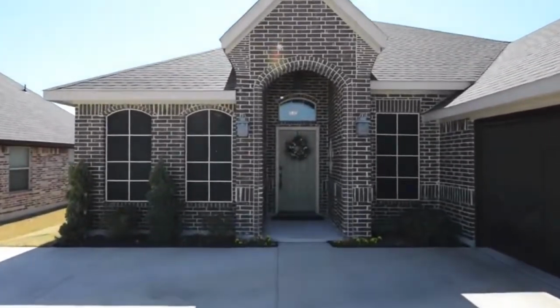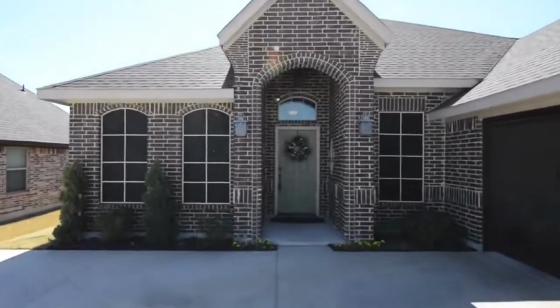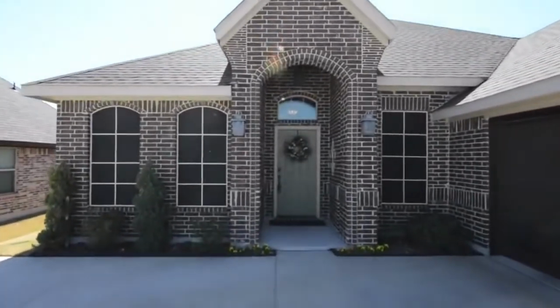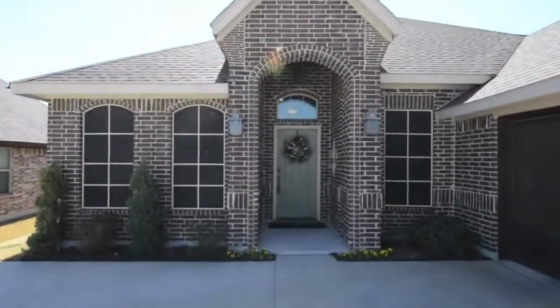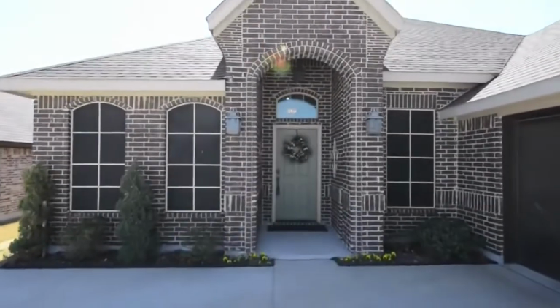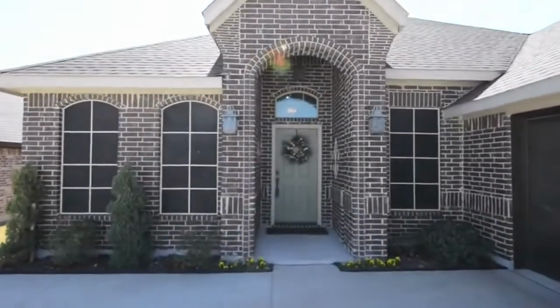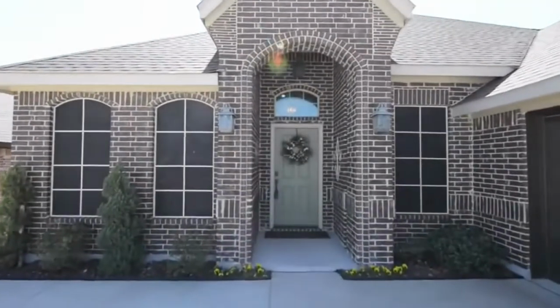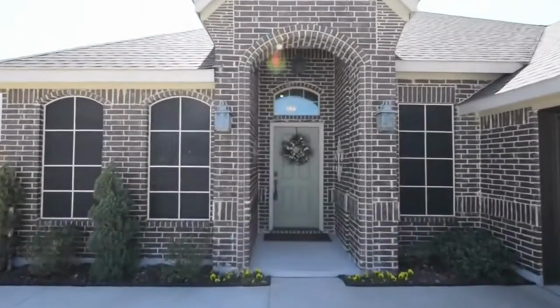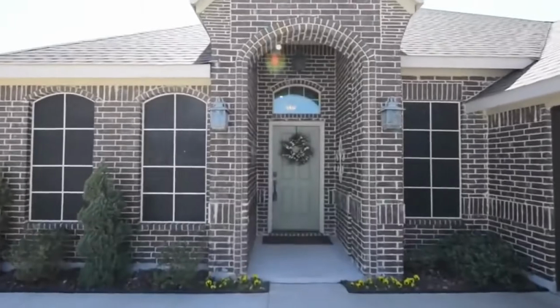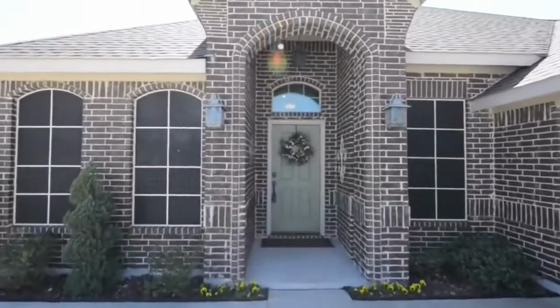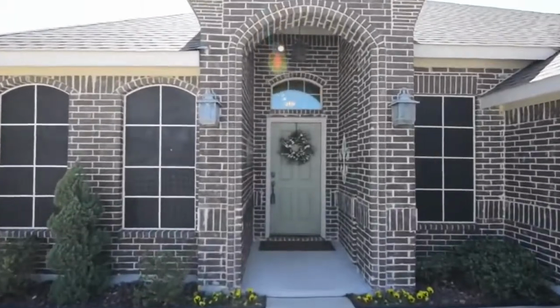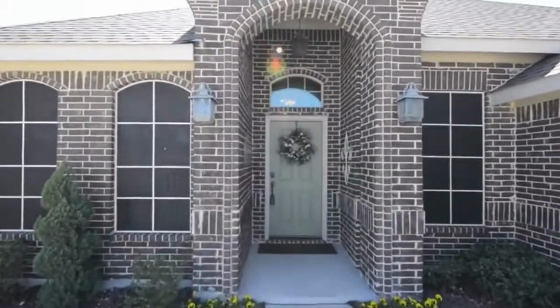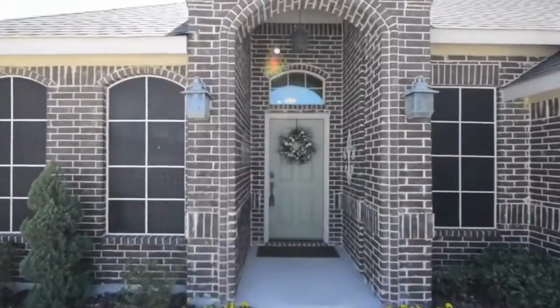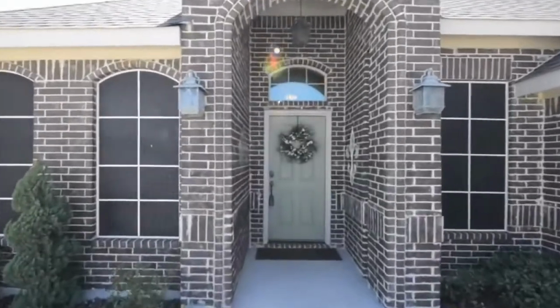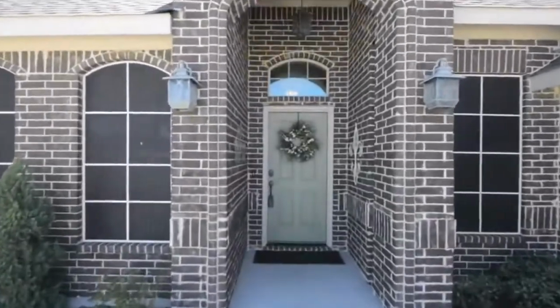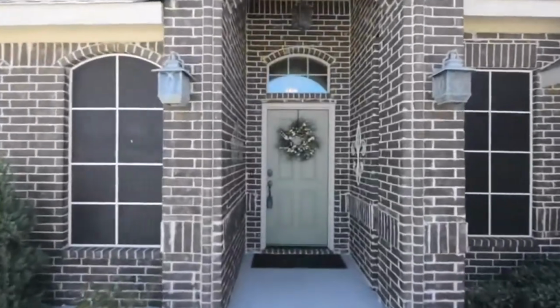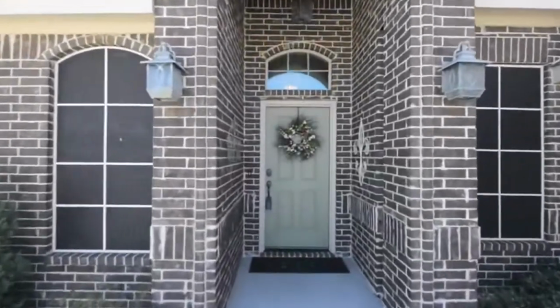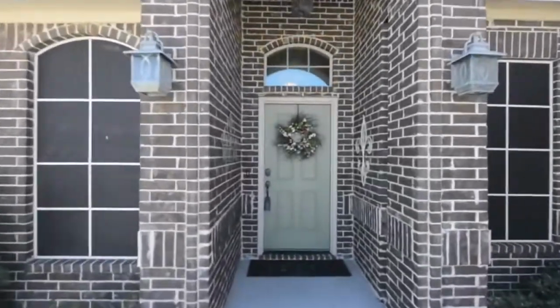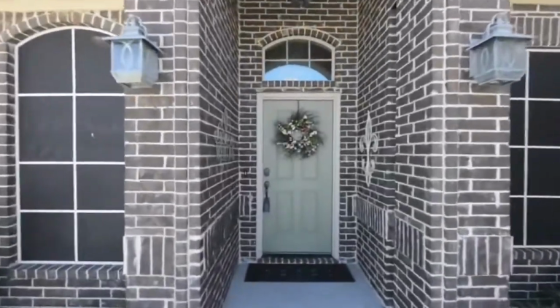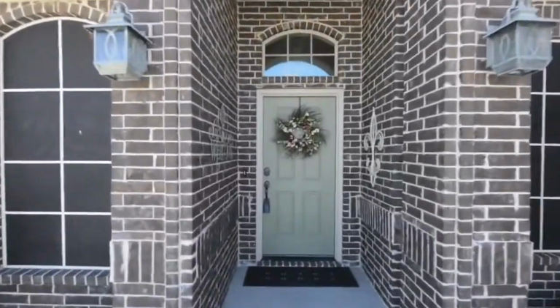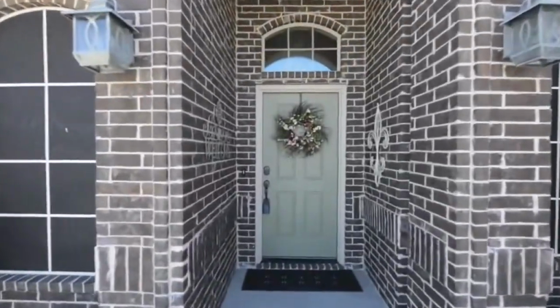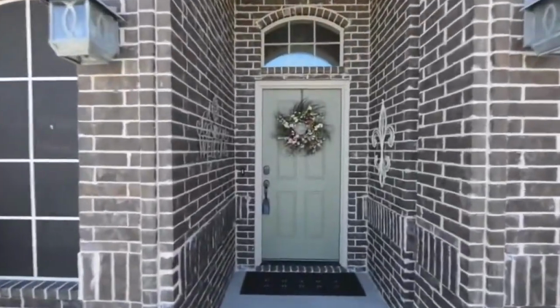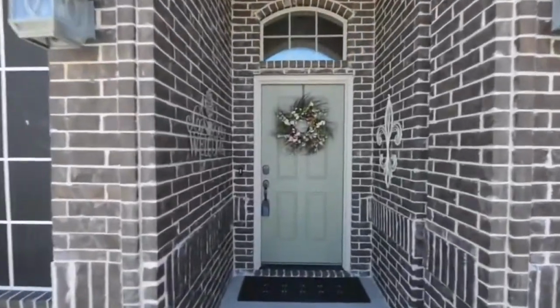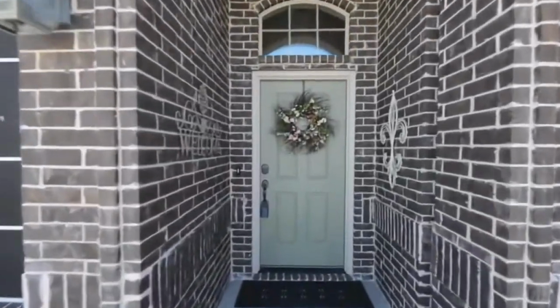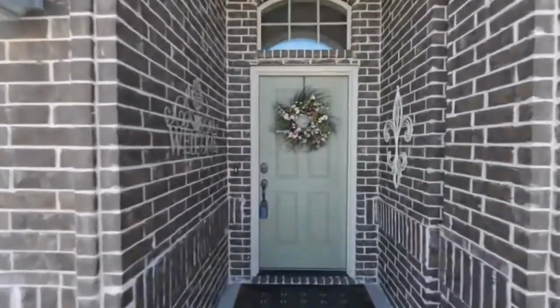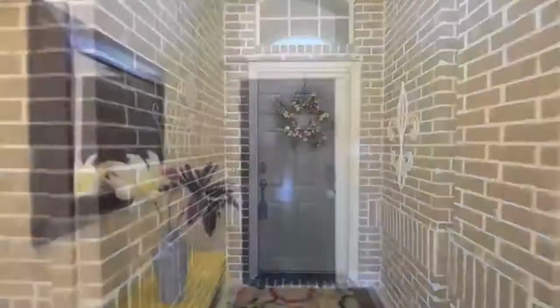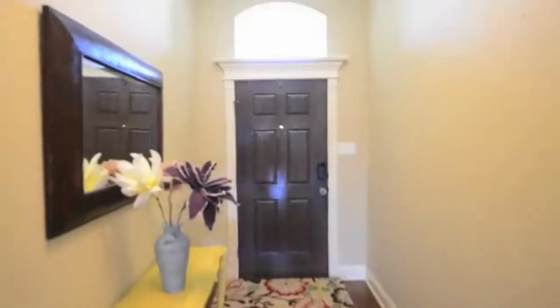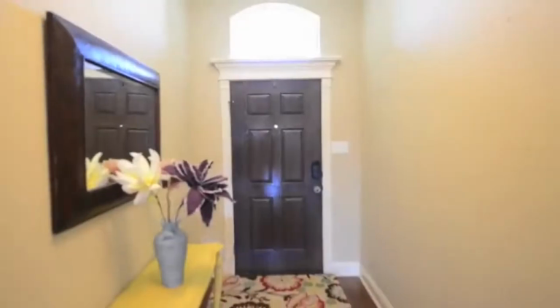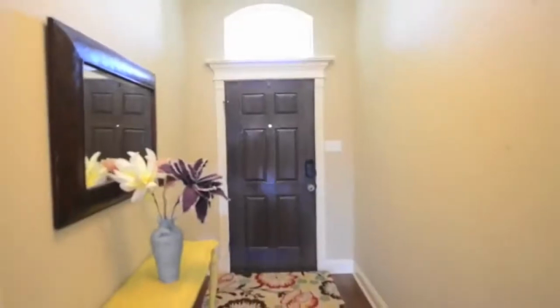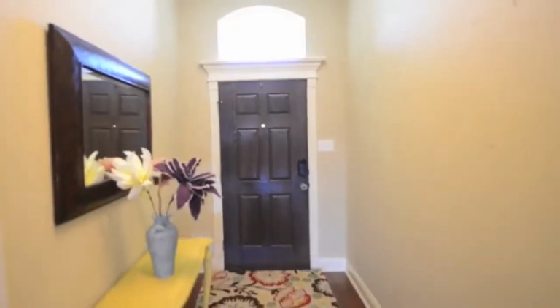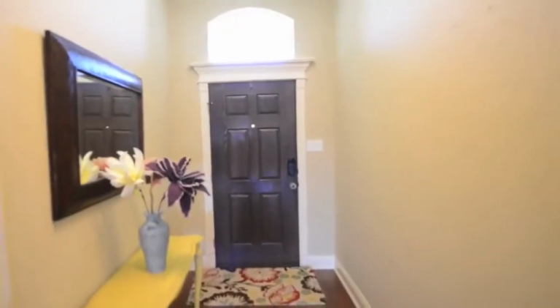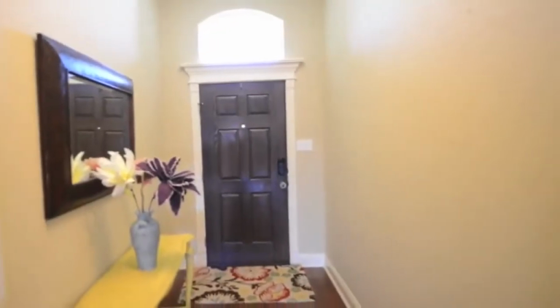The exterior of the home has lots of curb appeal and is well landscaped with a covered patio in the backyard.